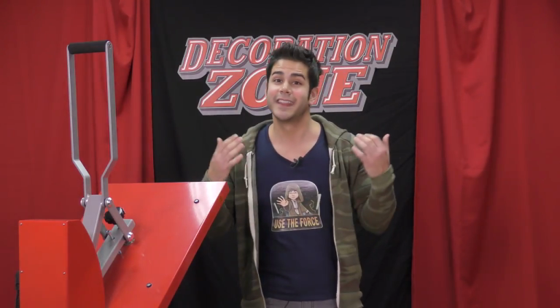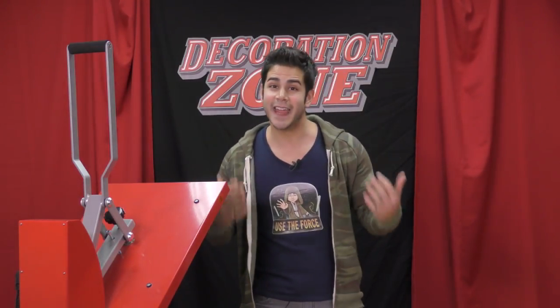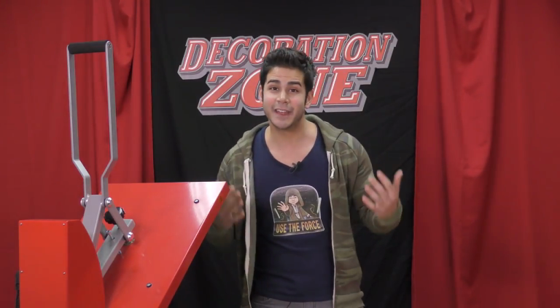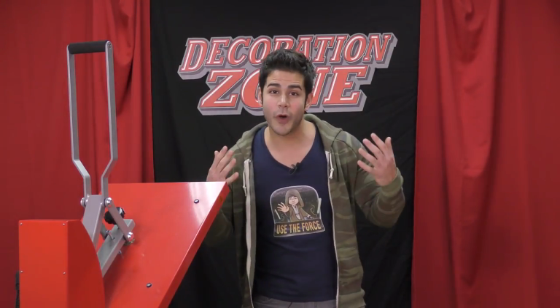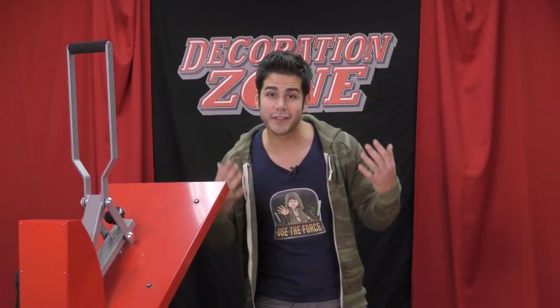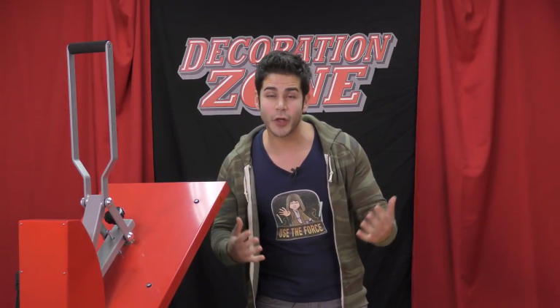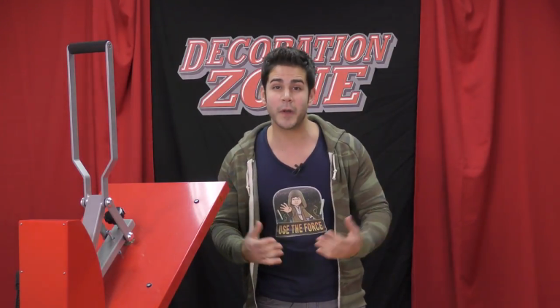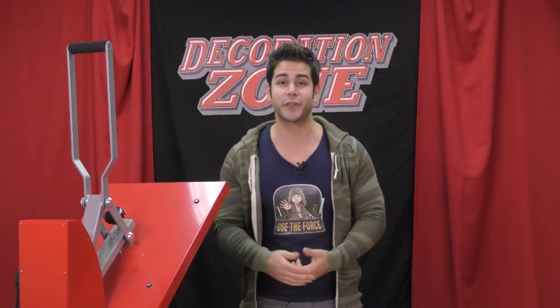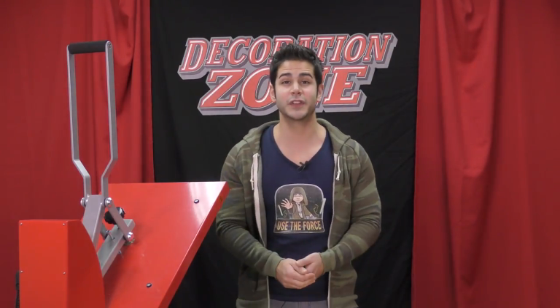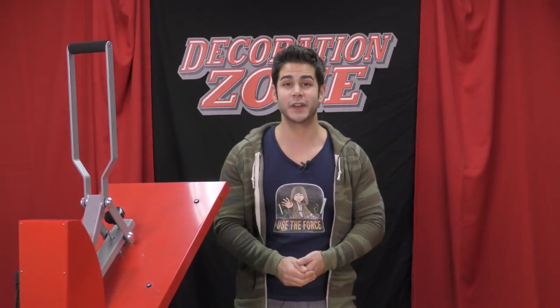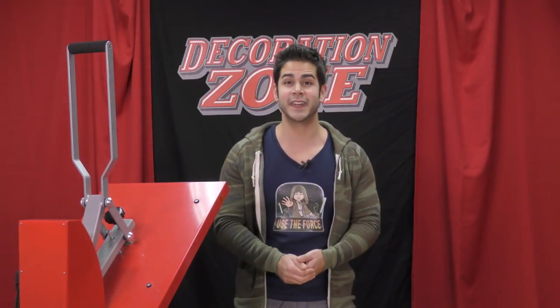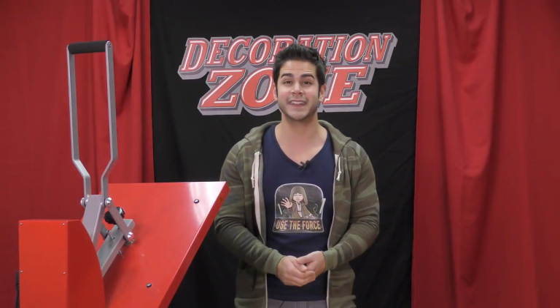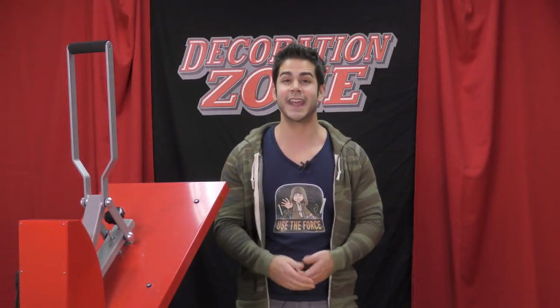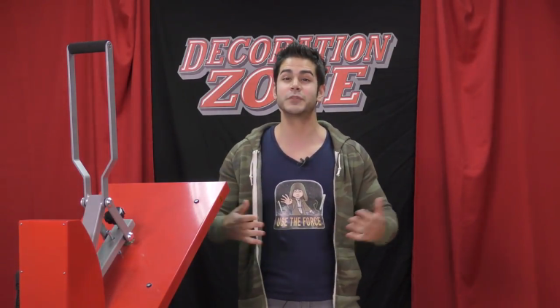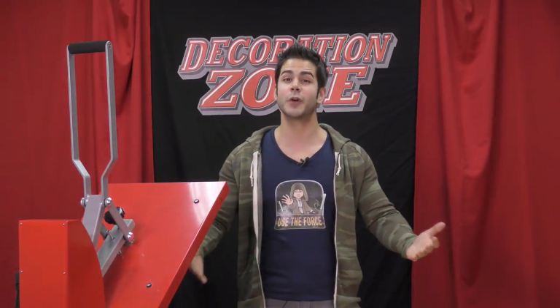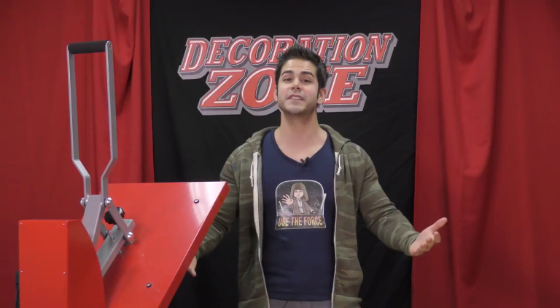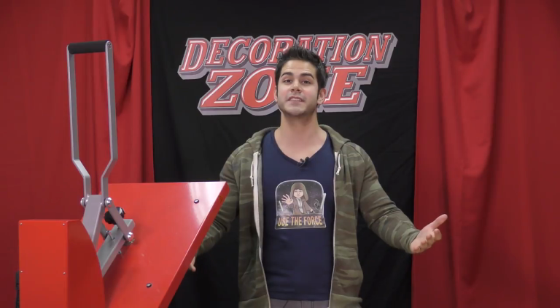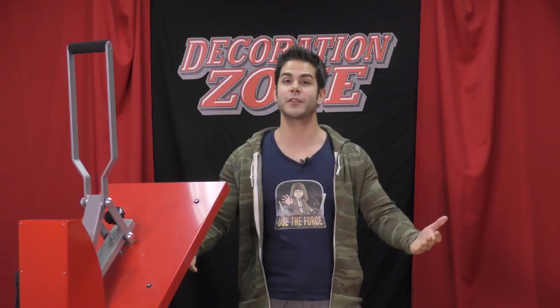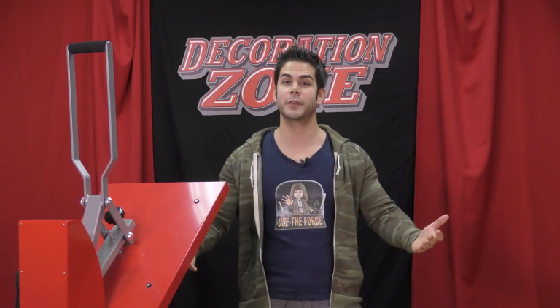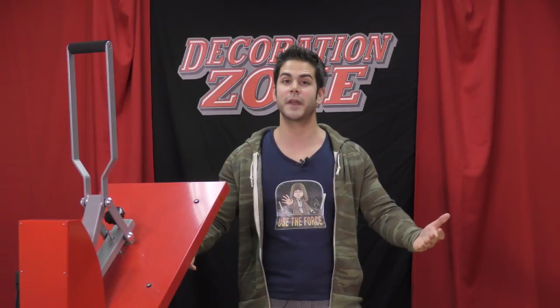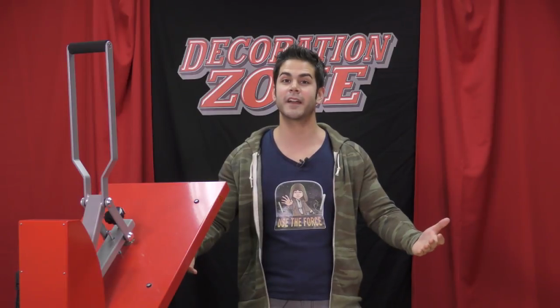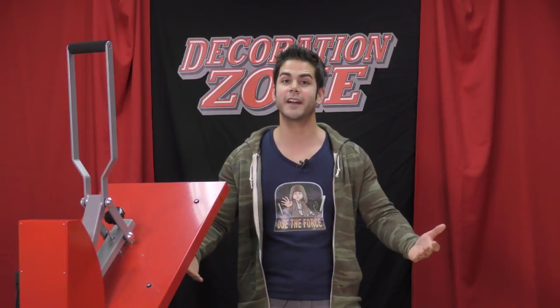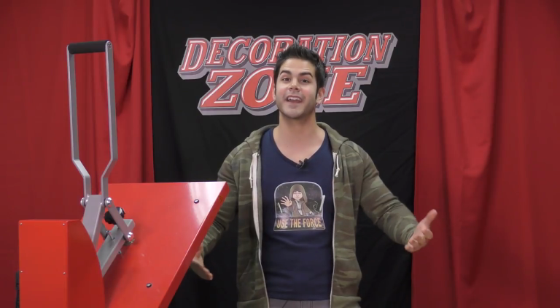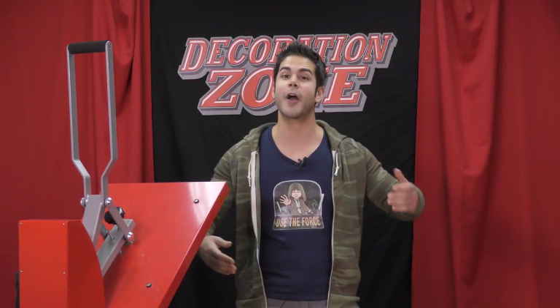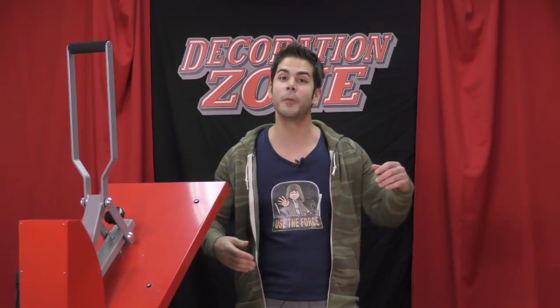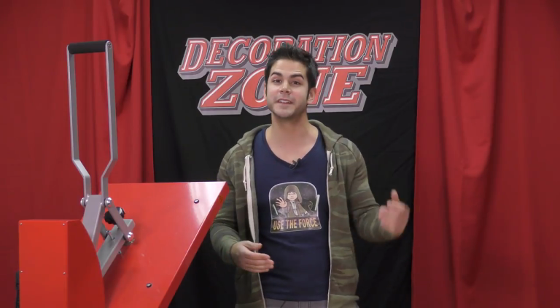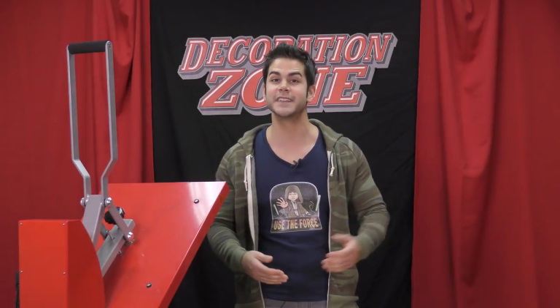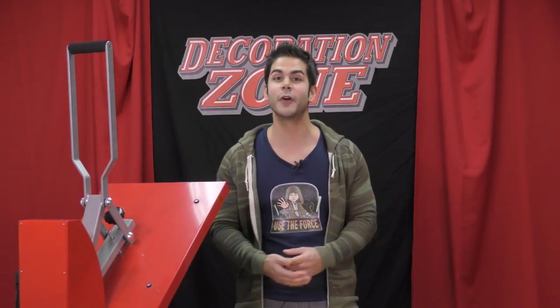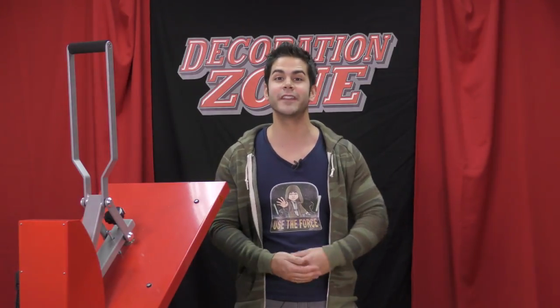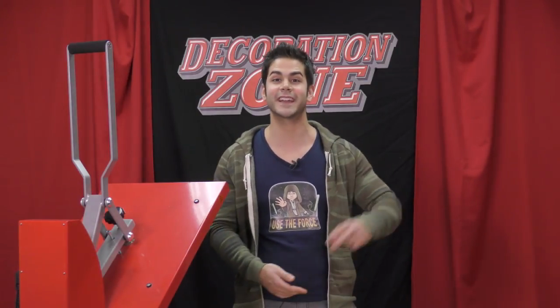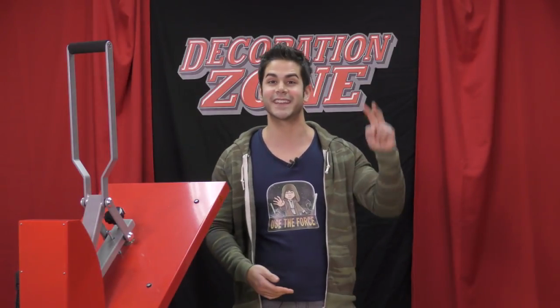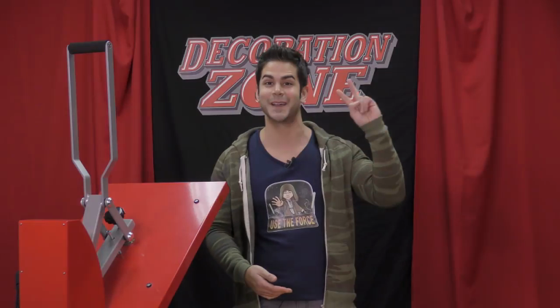Thank you all so much for tuning in today. I'm Joe with Caesar North America, and I hope to see you all next time.